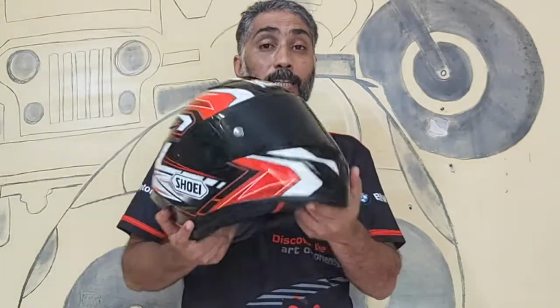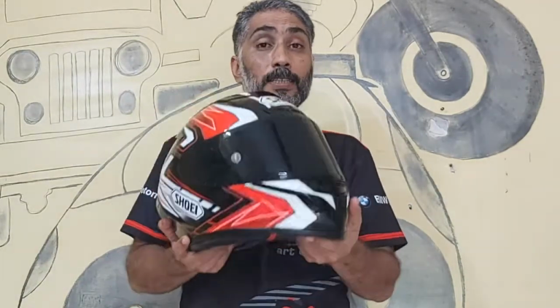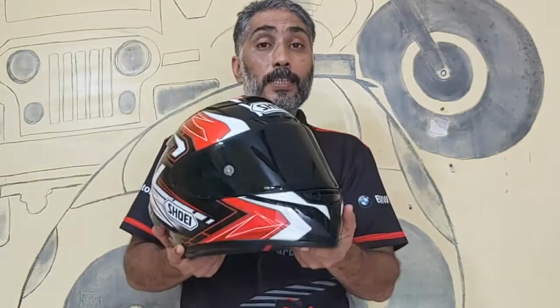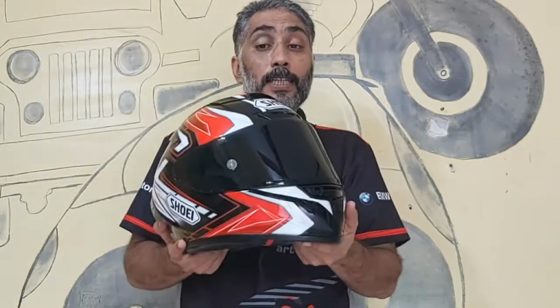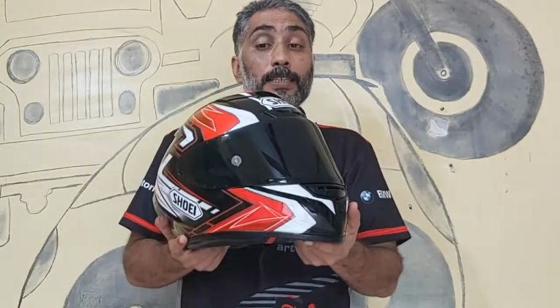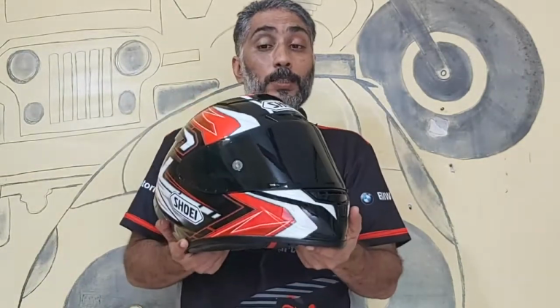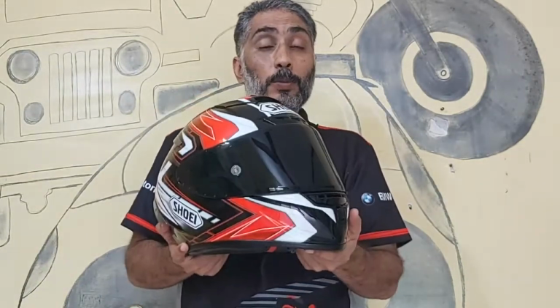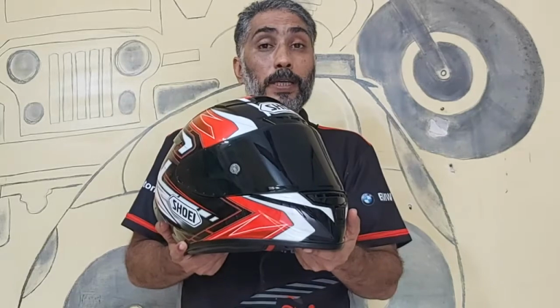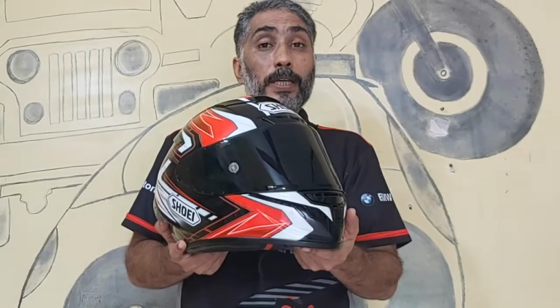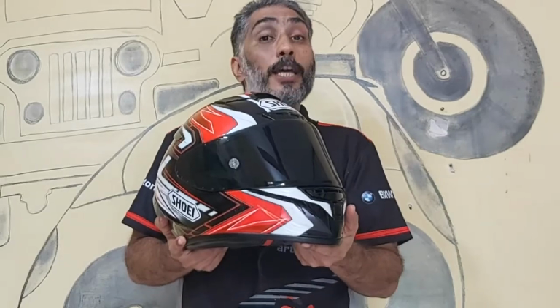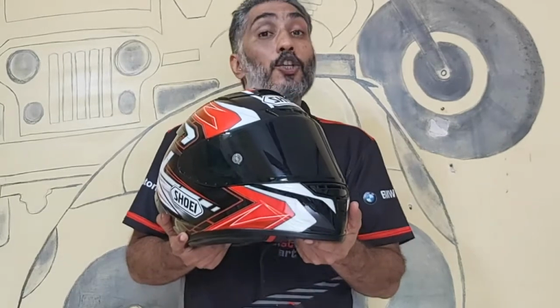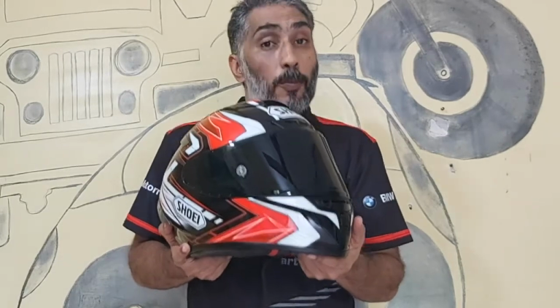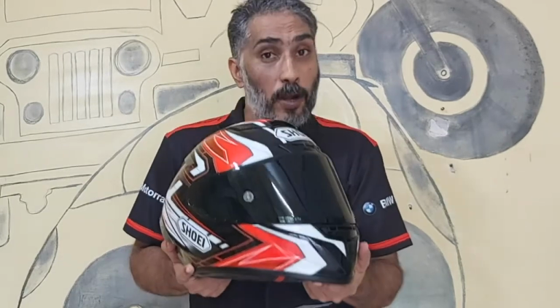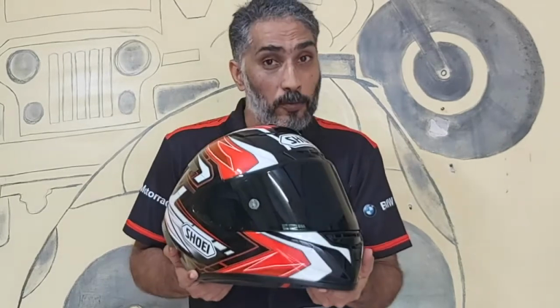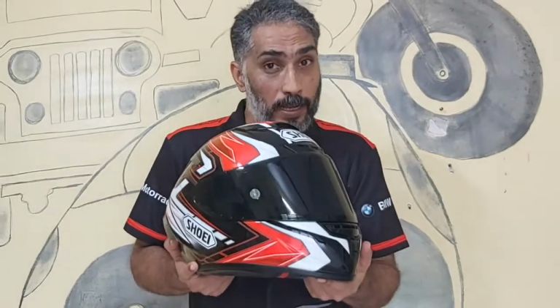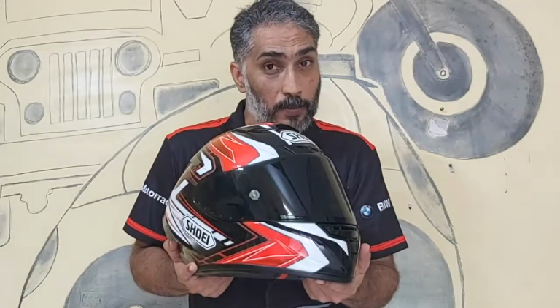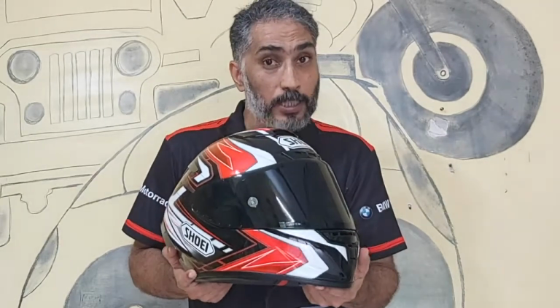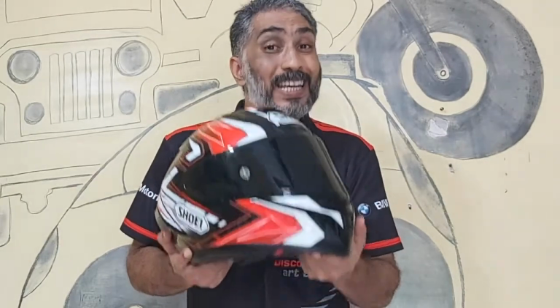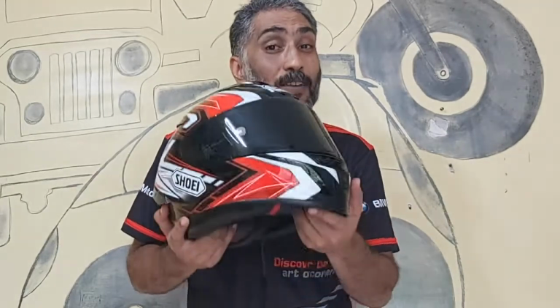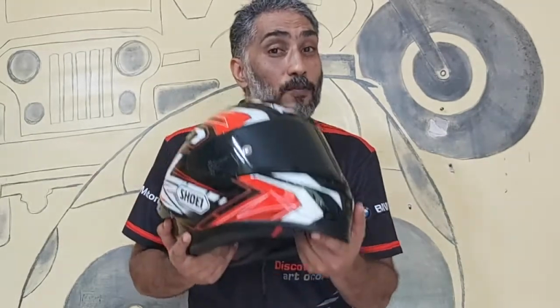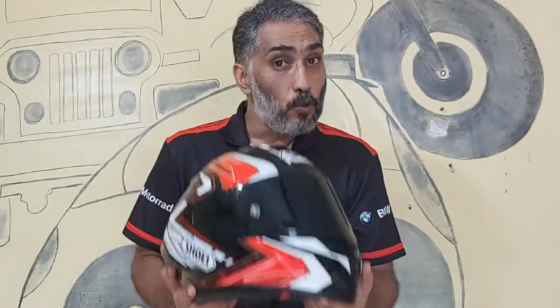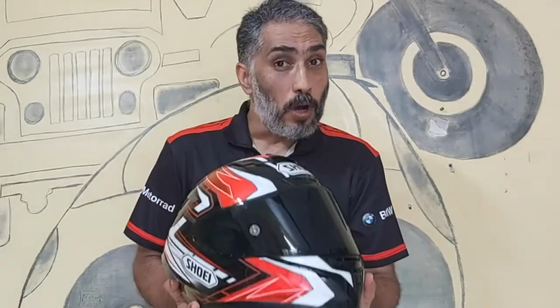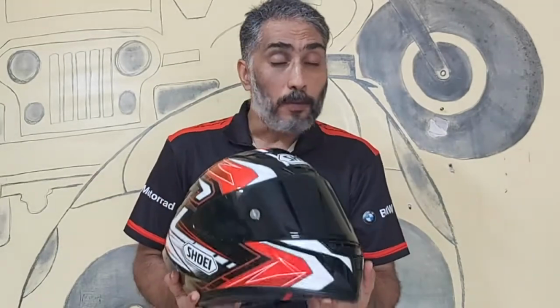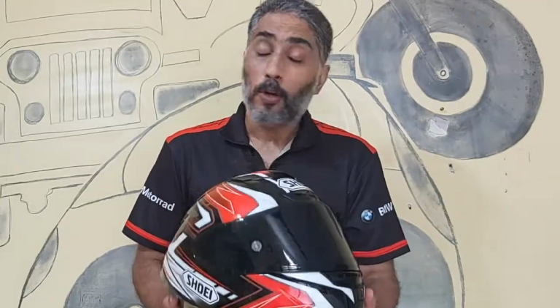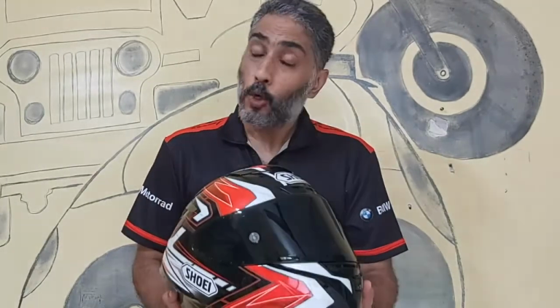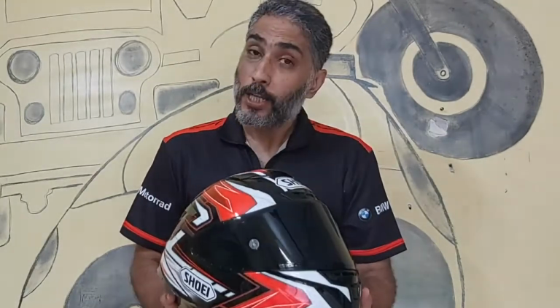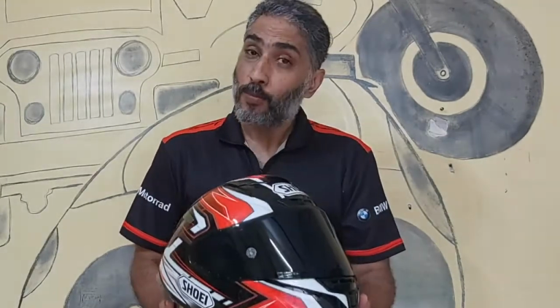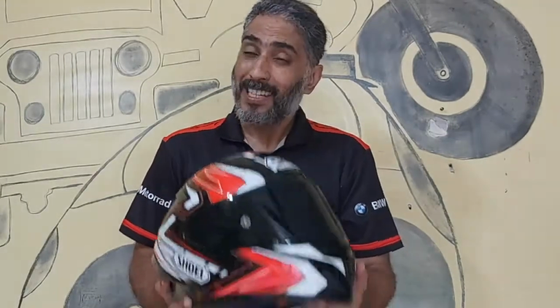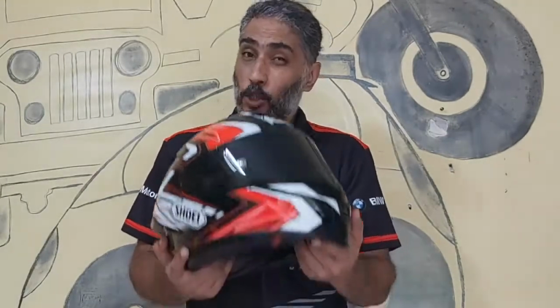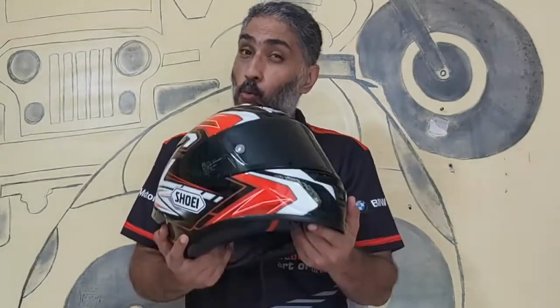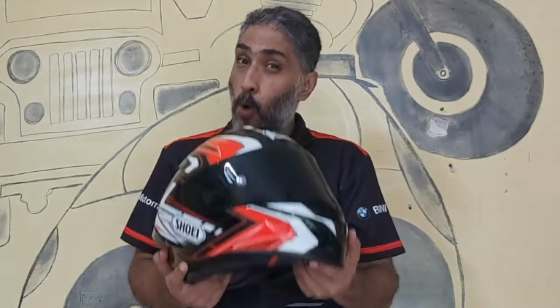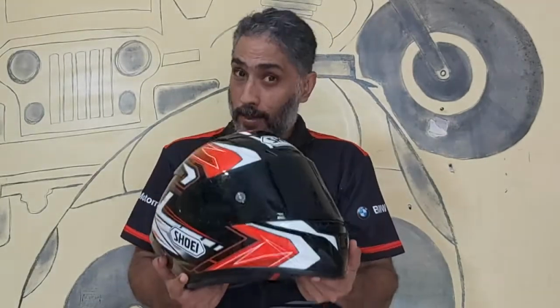This would be your primary helmet if you're looking to buy just one.